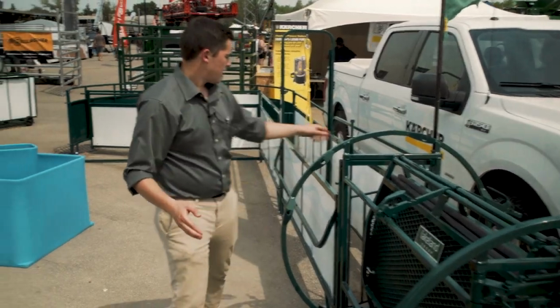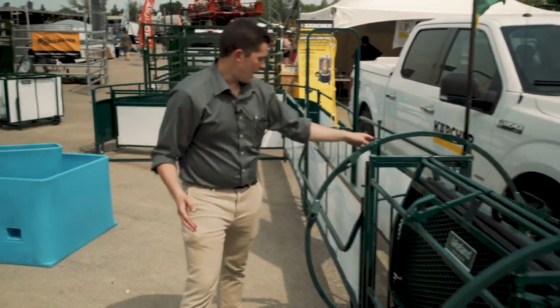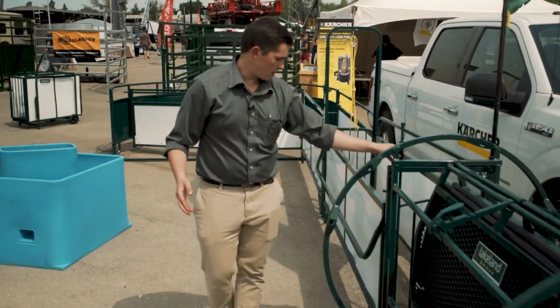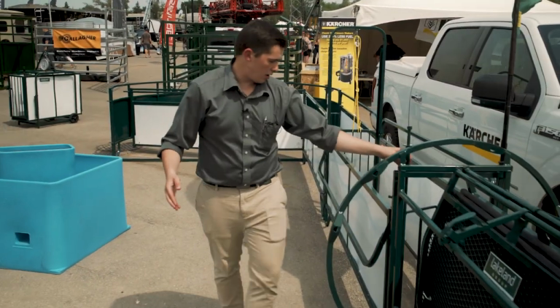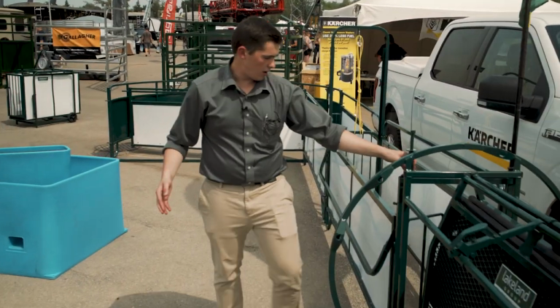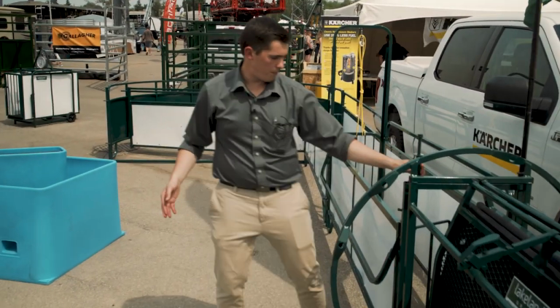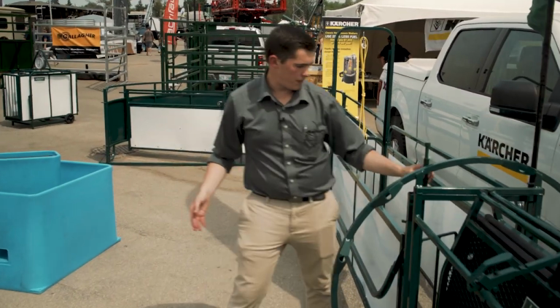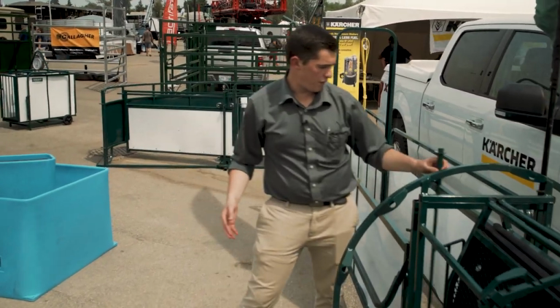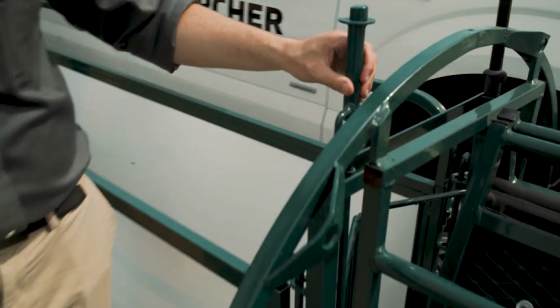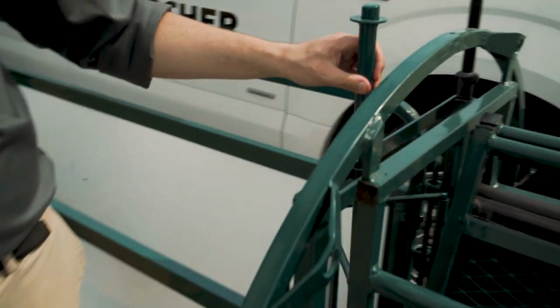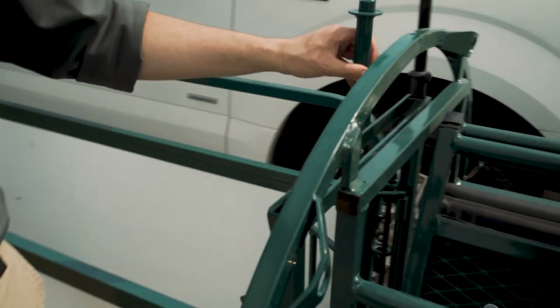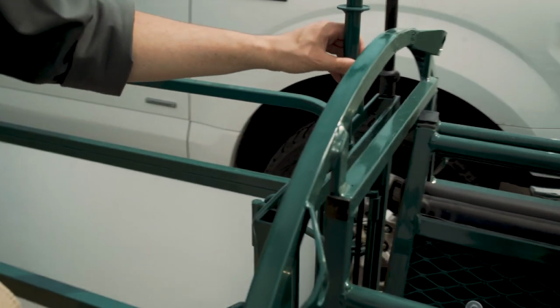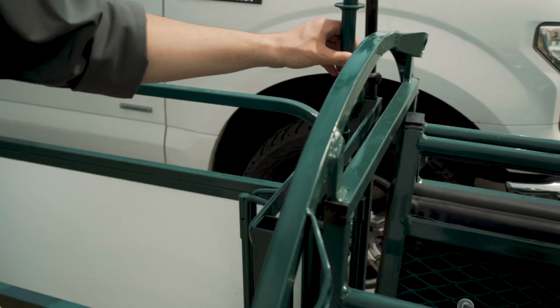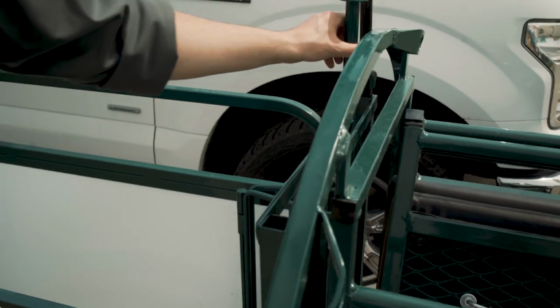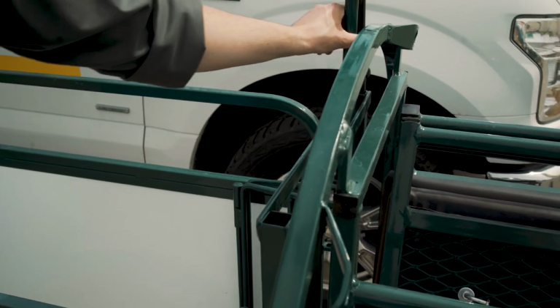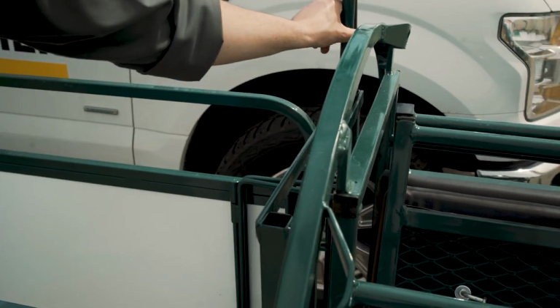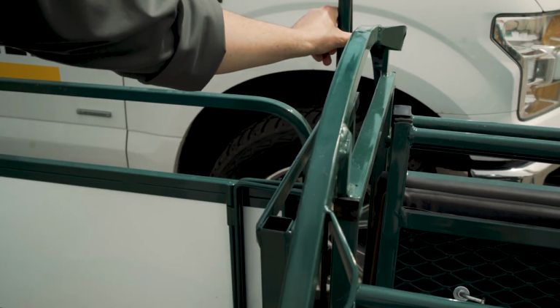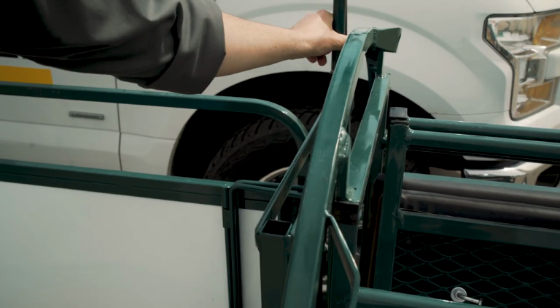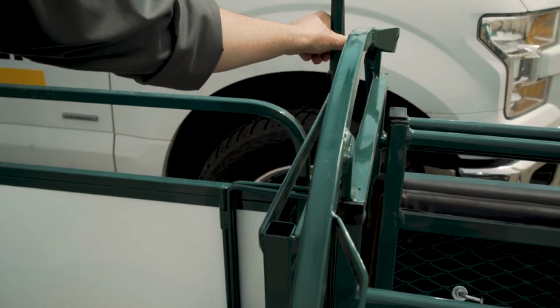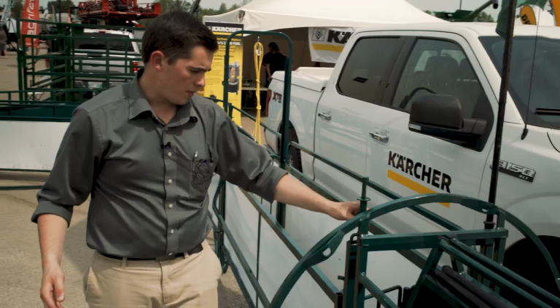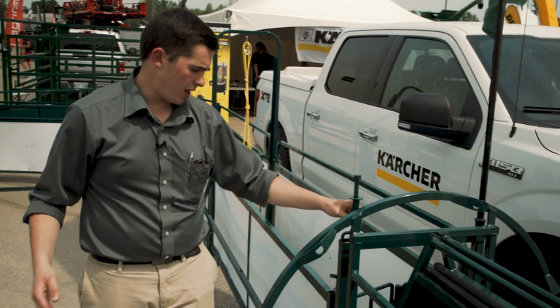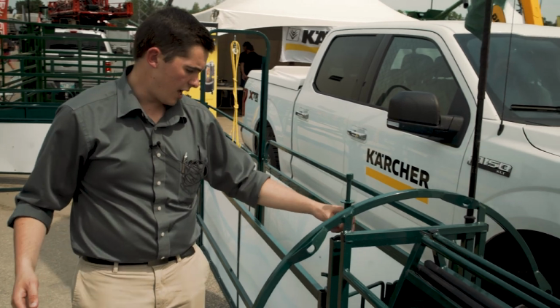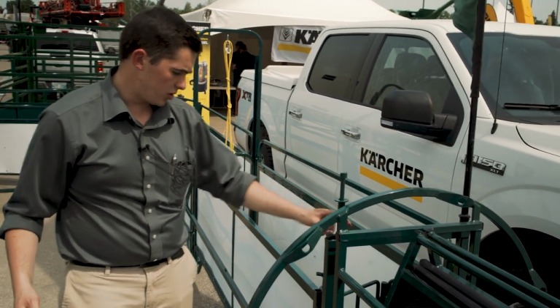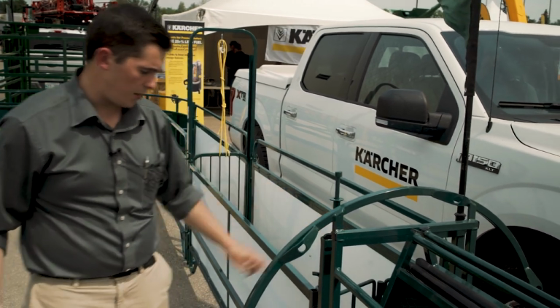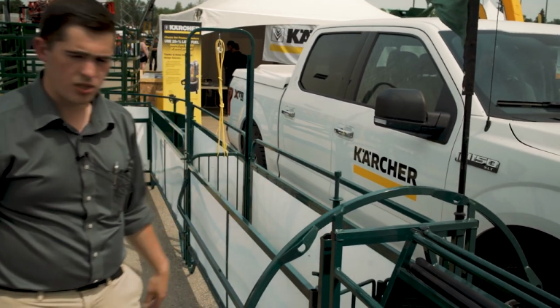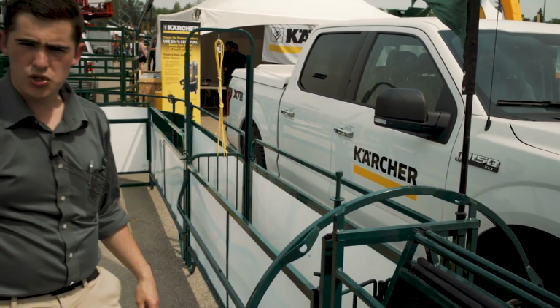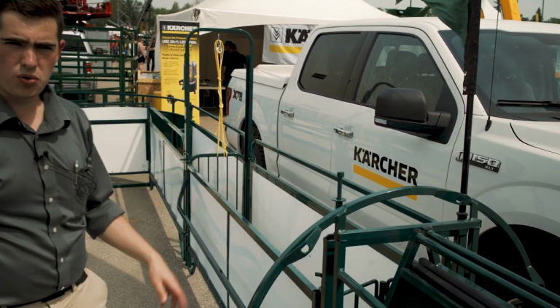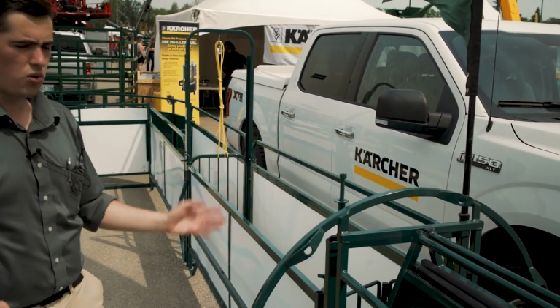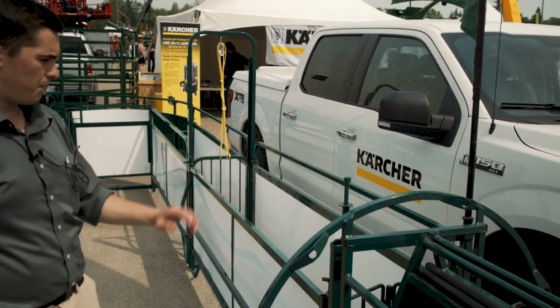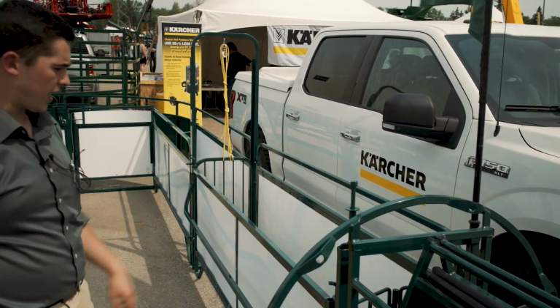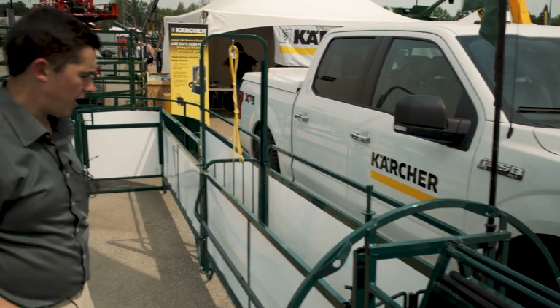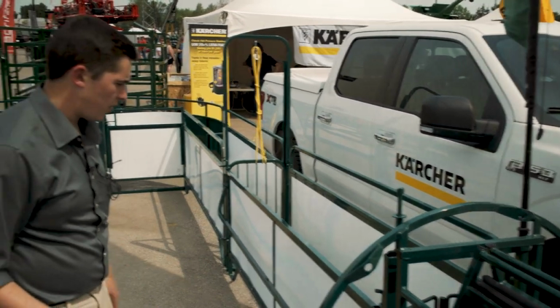It has a folding gate at the back so you don't have to worry about other animals coming to the chute or backing out.